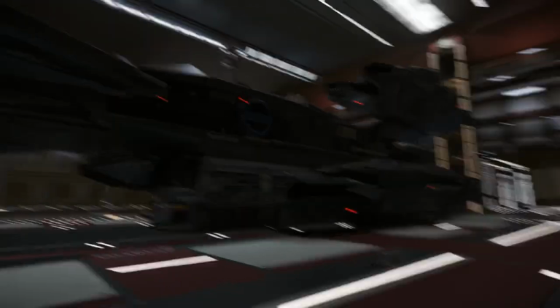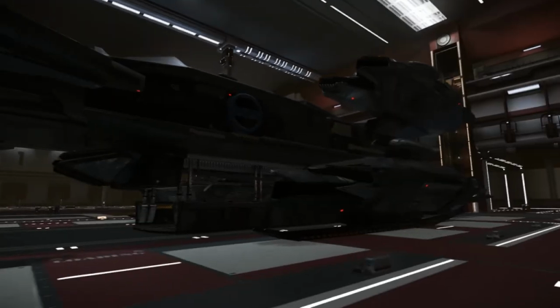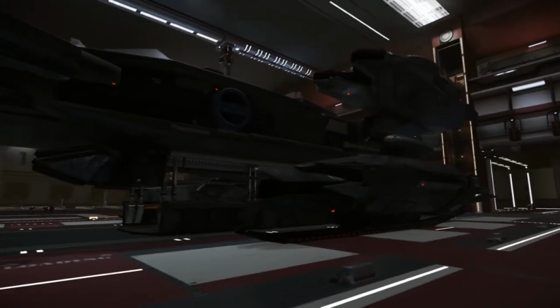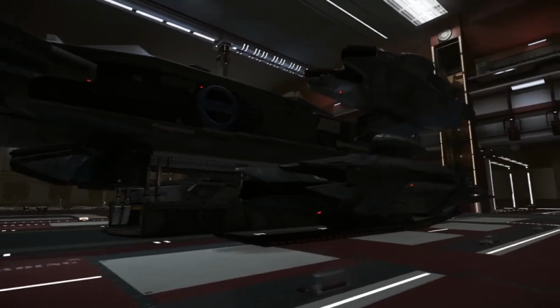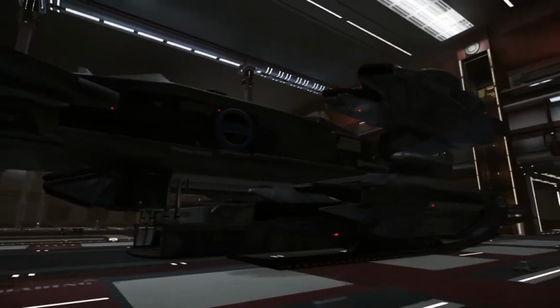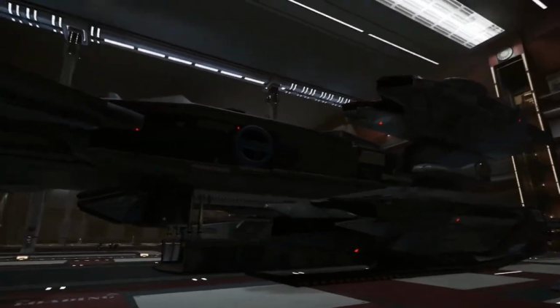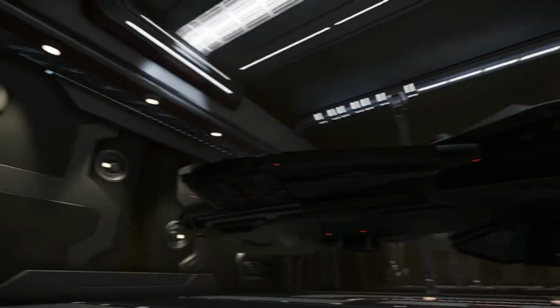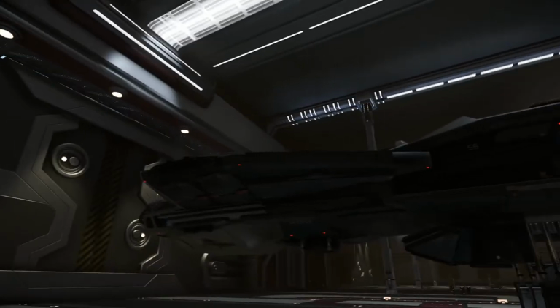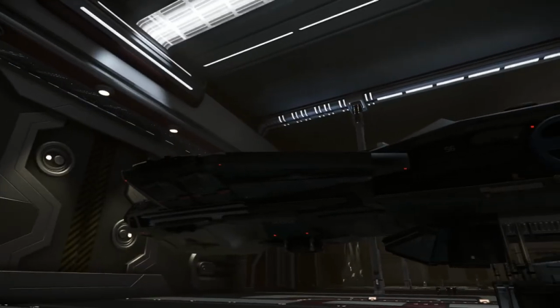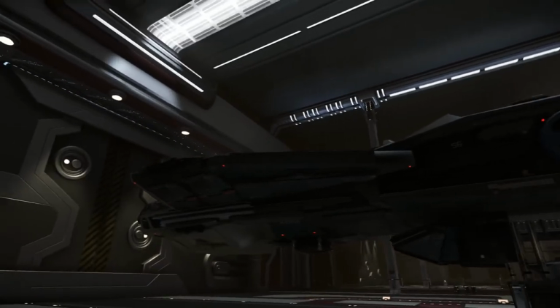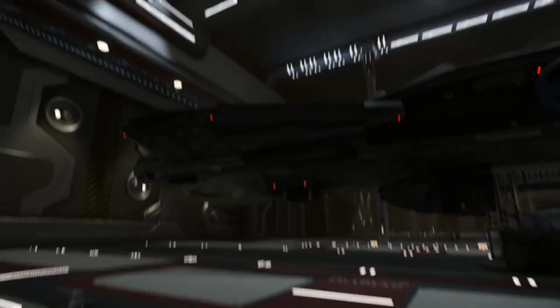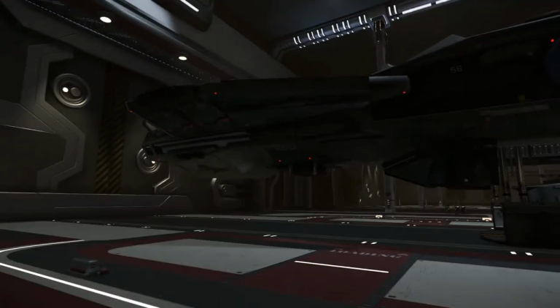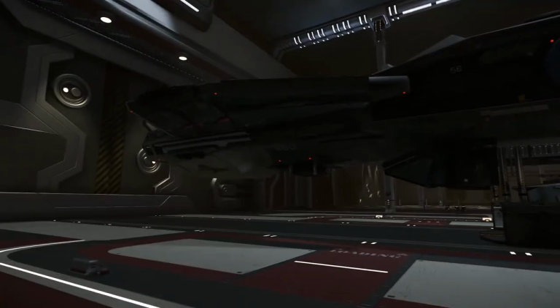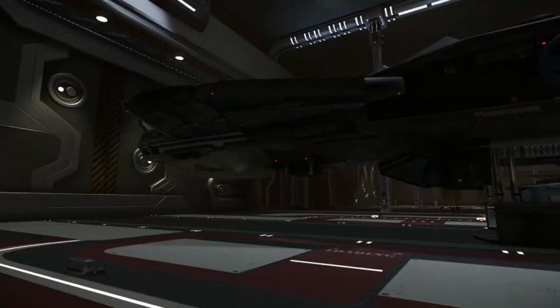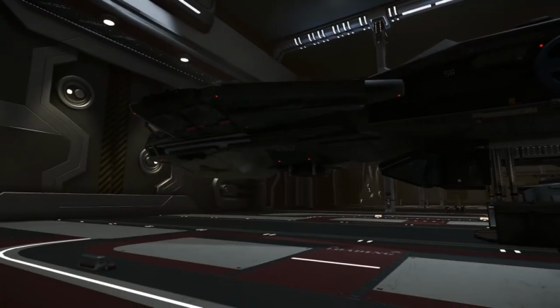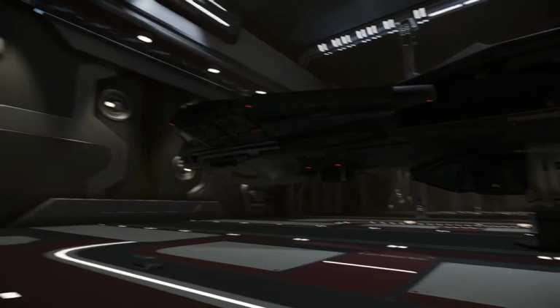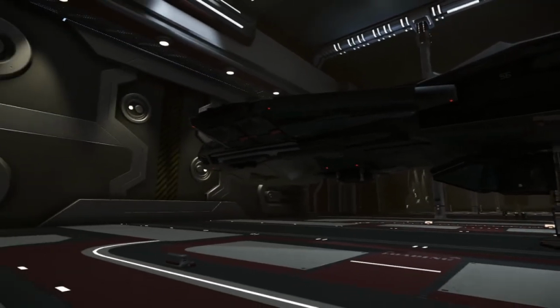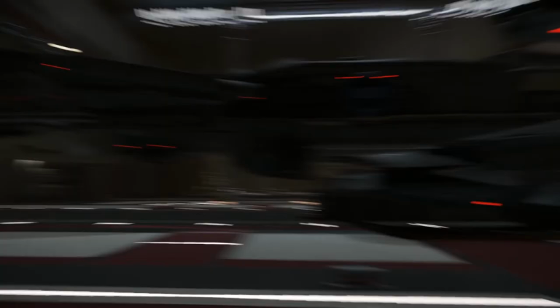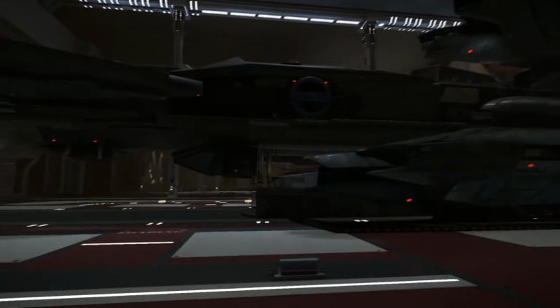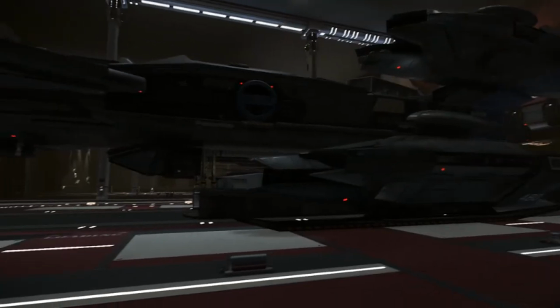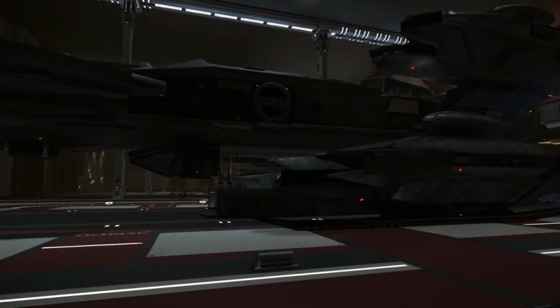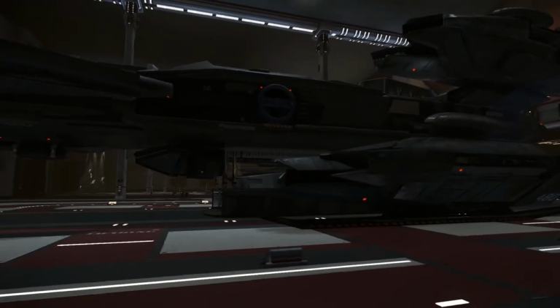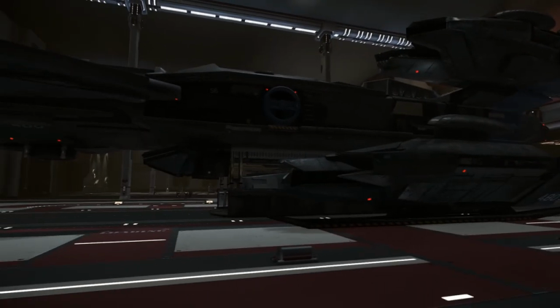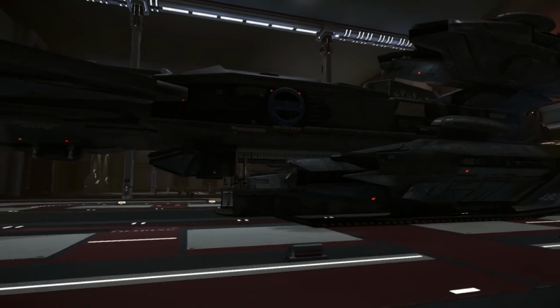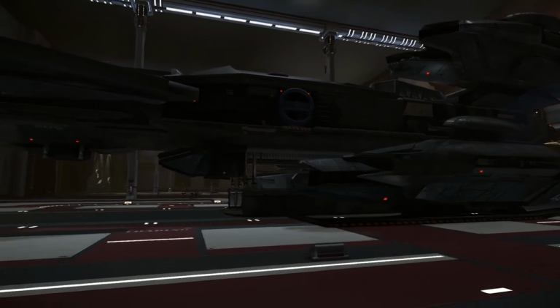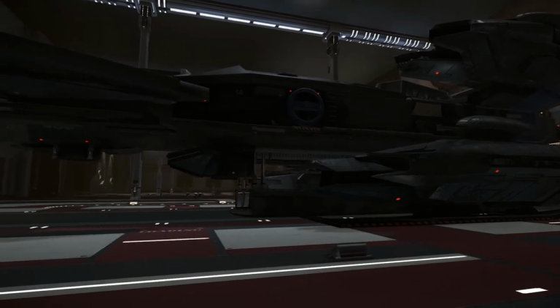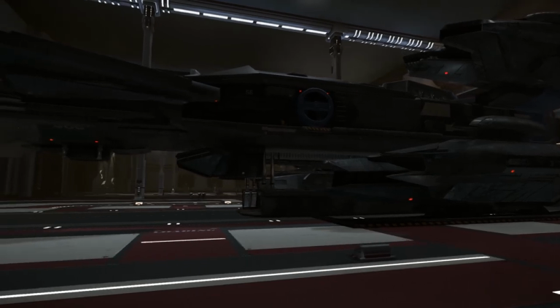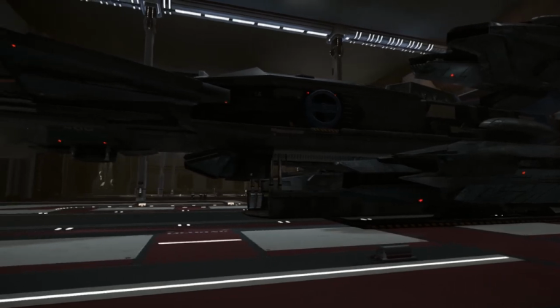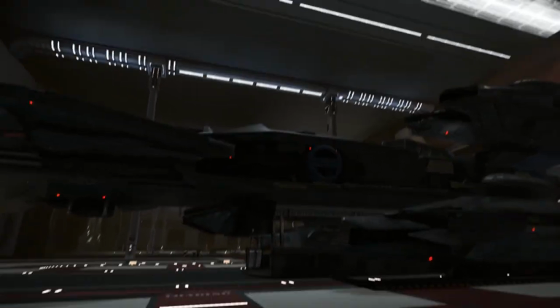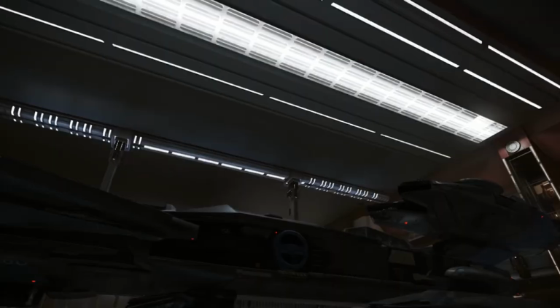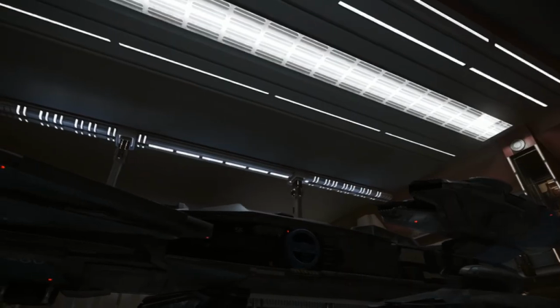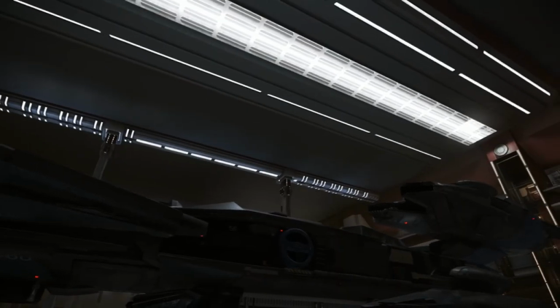So yeah guys, that's my quick tour of the Constellation Taurus. Look forward to seeing you guys in the verse. Thanks.